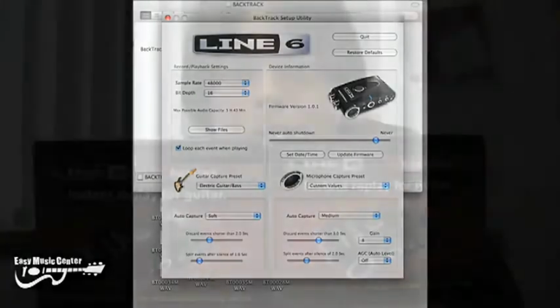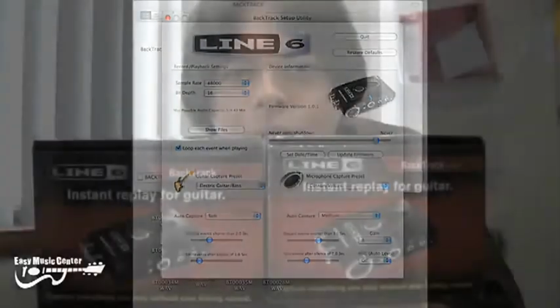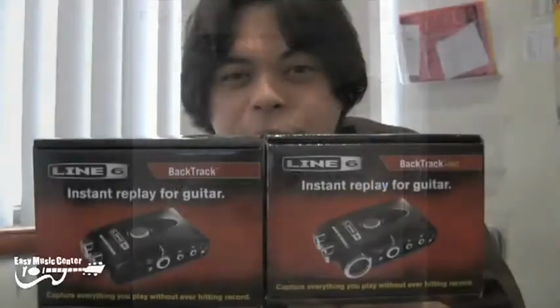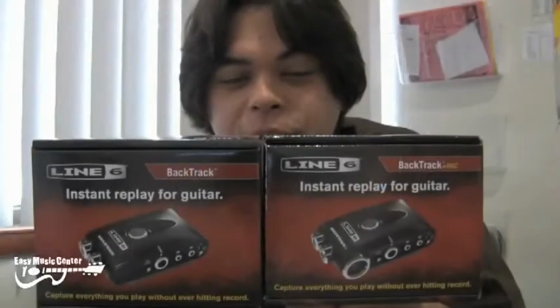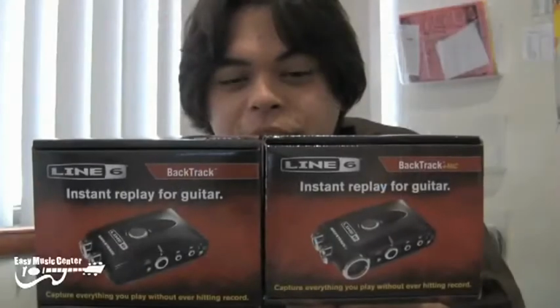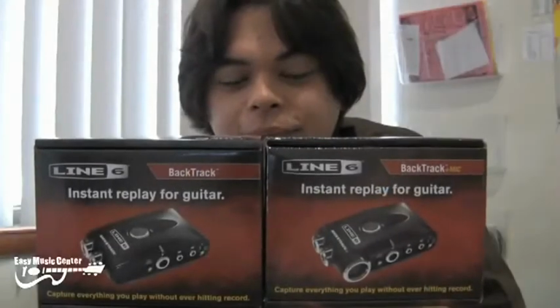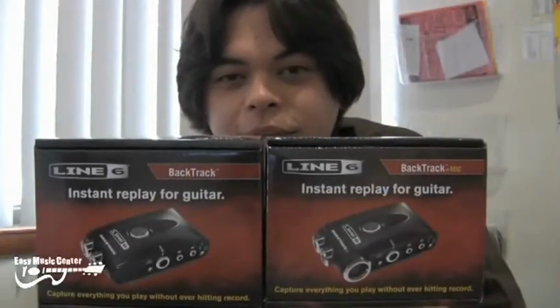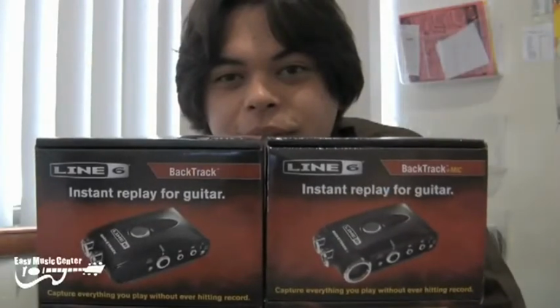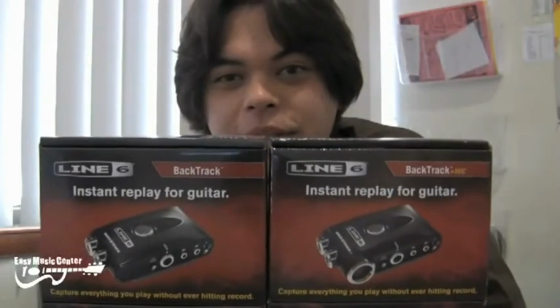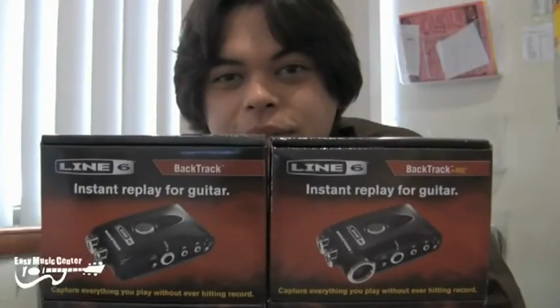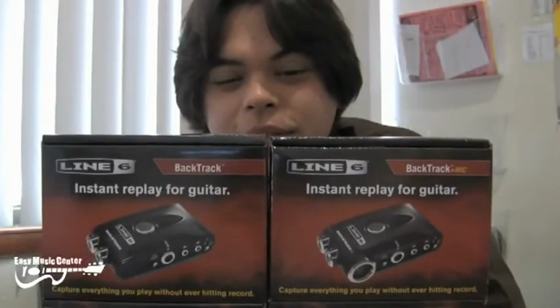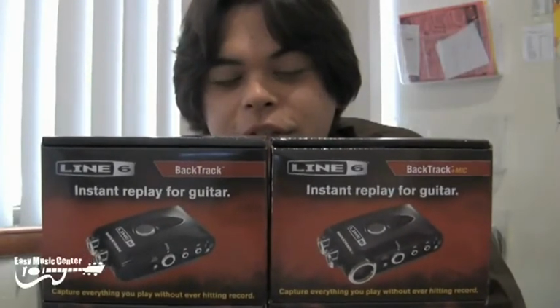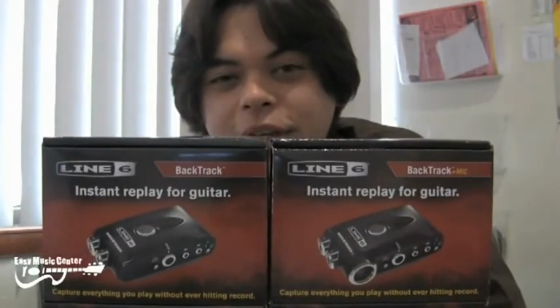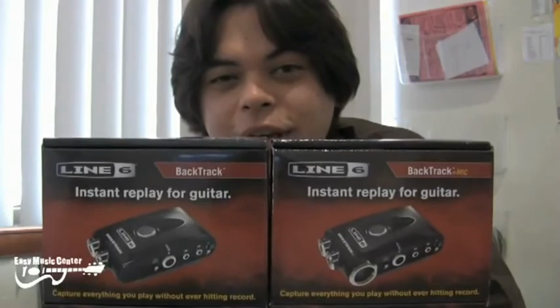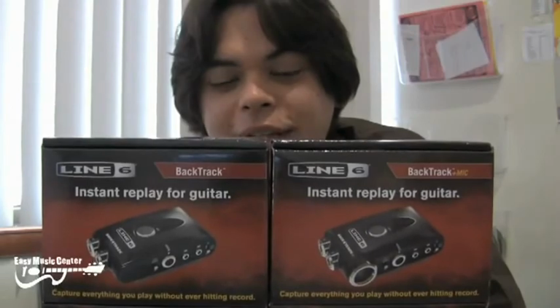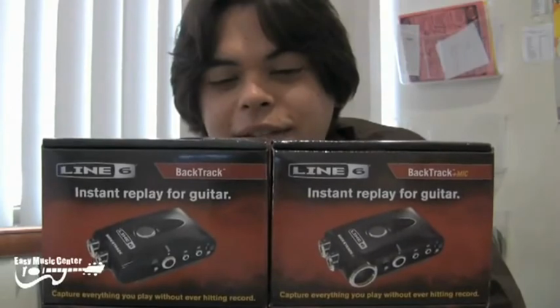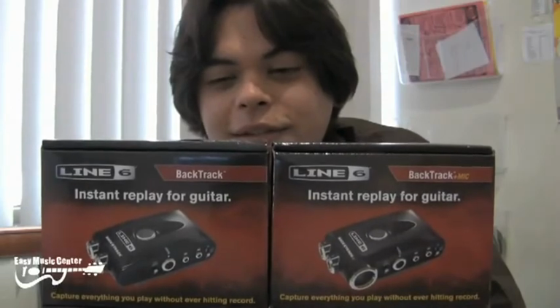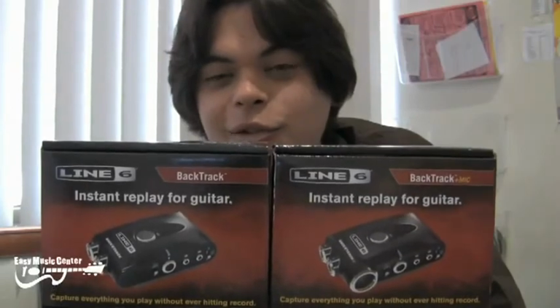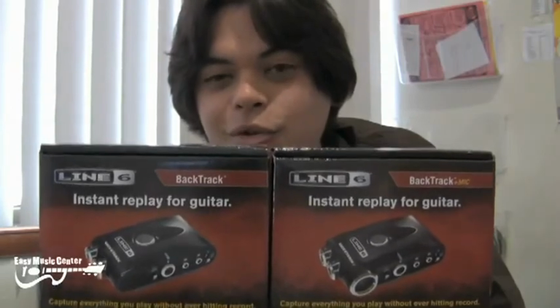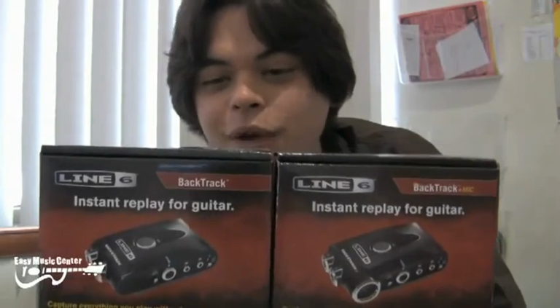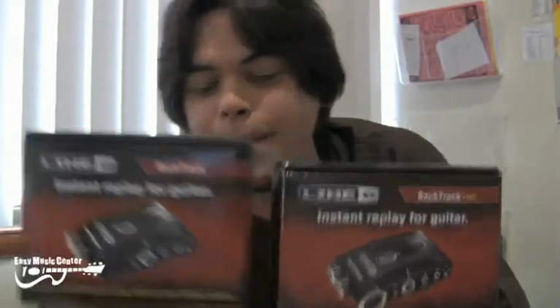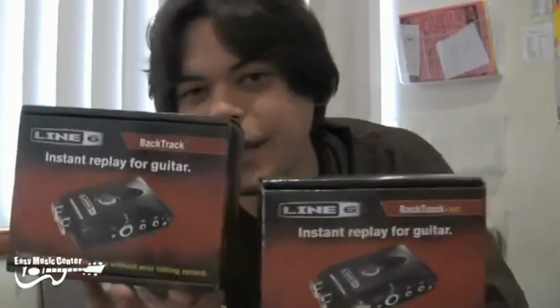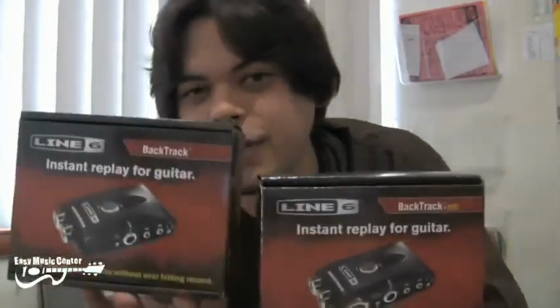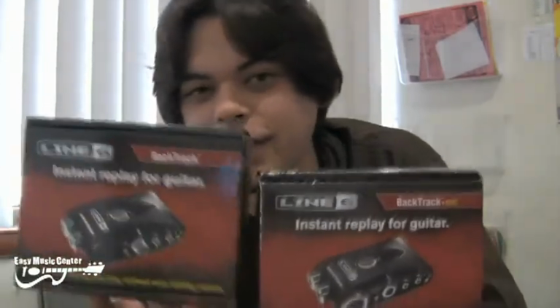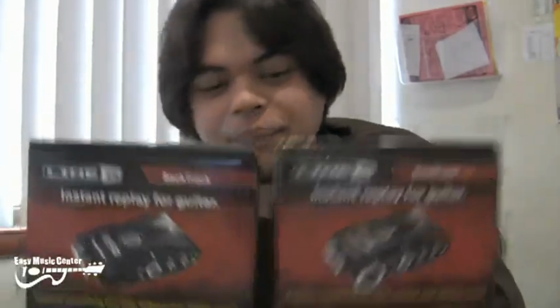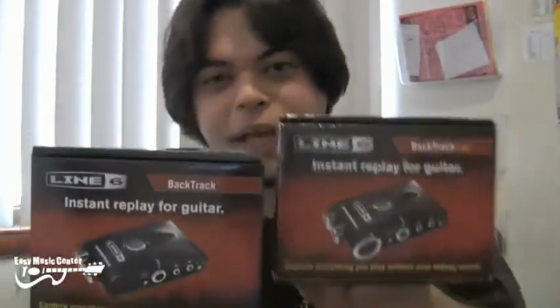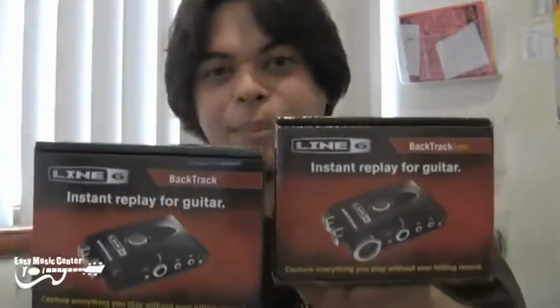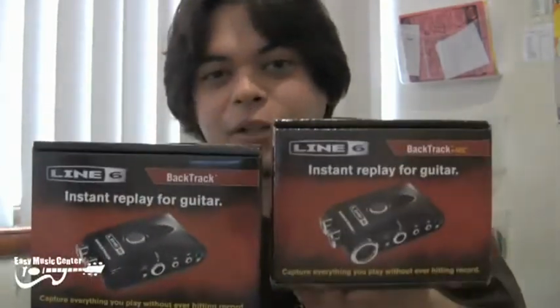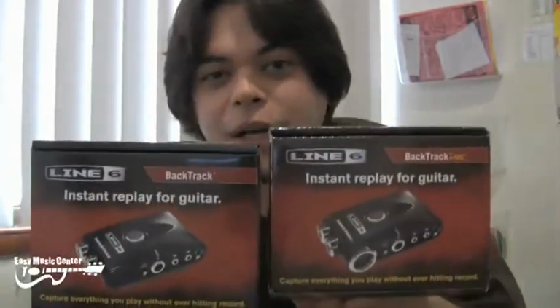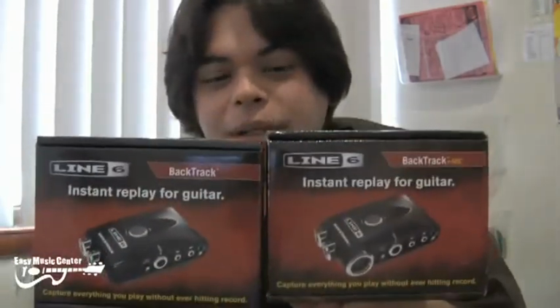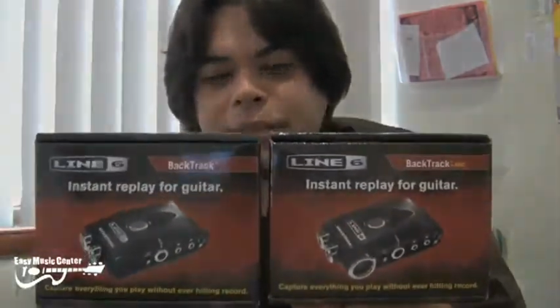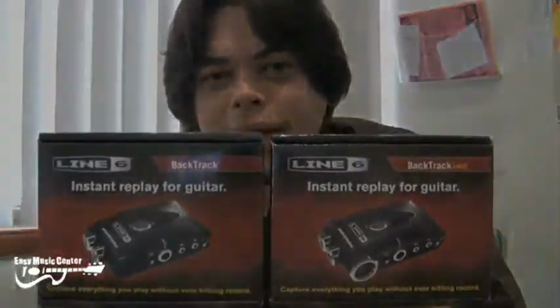Well, that's pretty much it. Come into Easy Music Center and check out Line 6's new Backtrack and Backtrack plus mic.